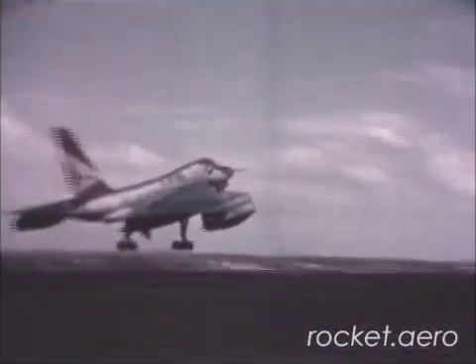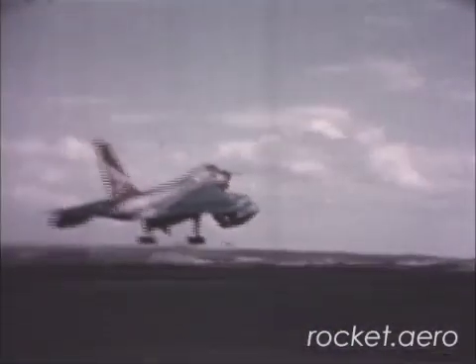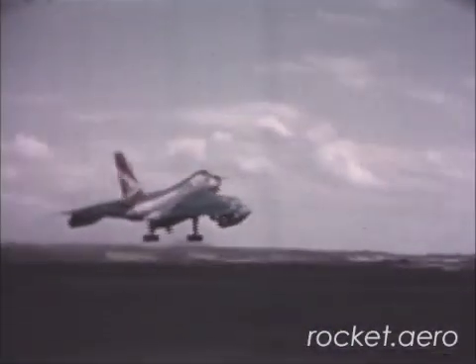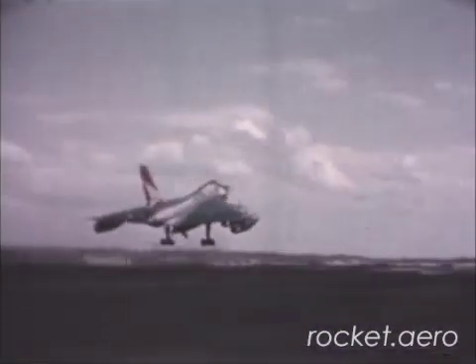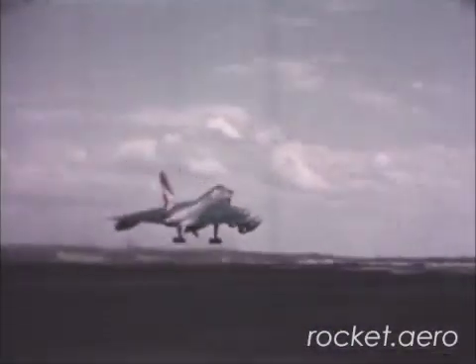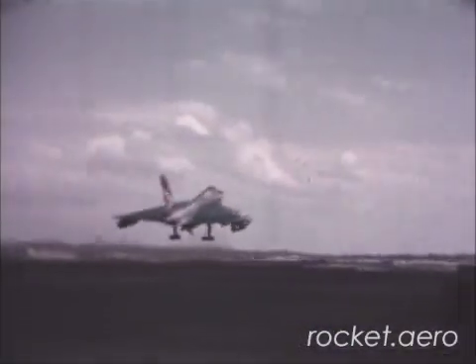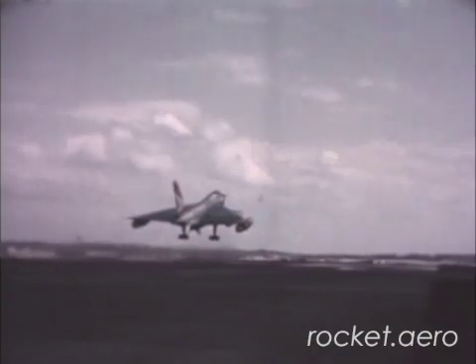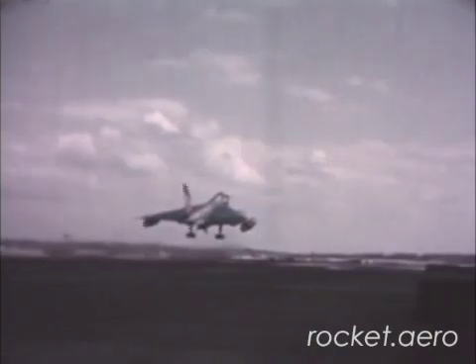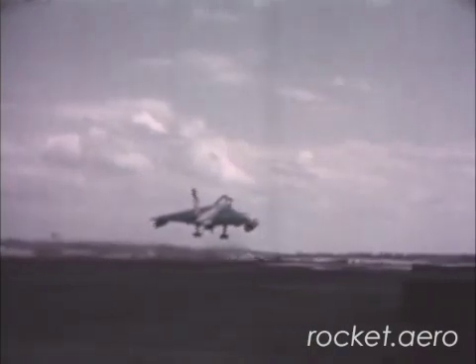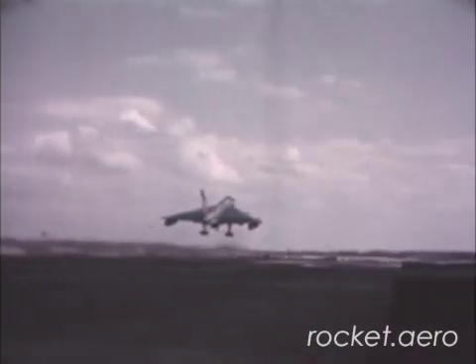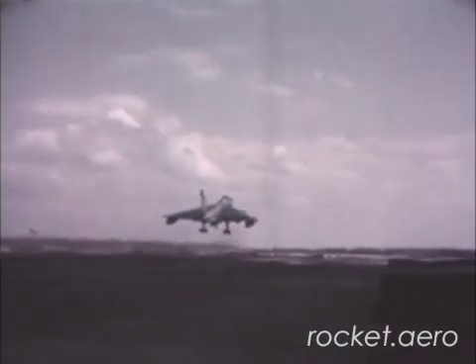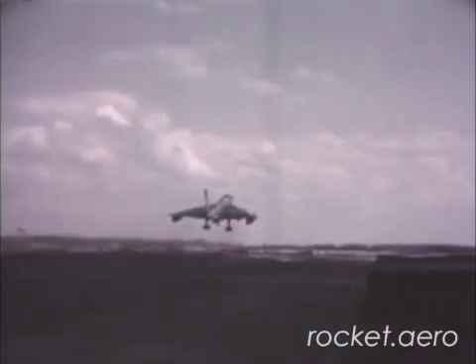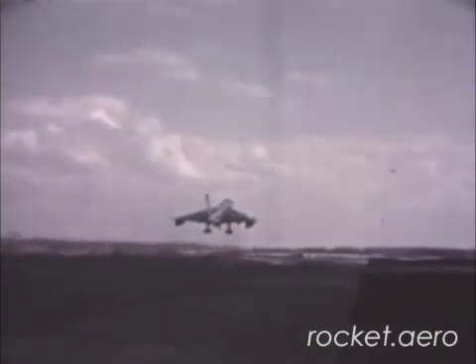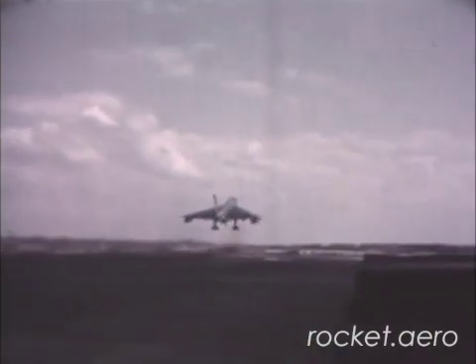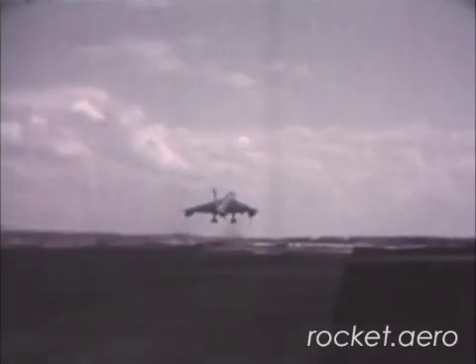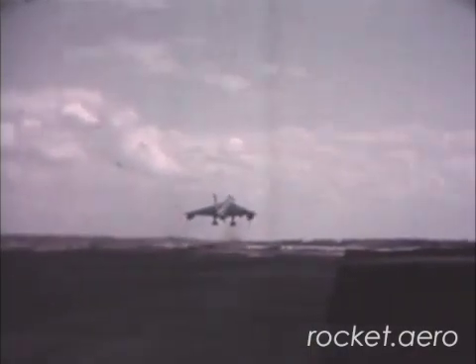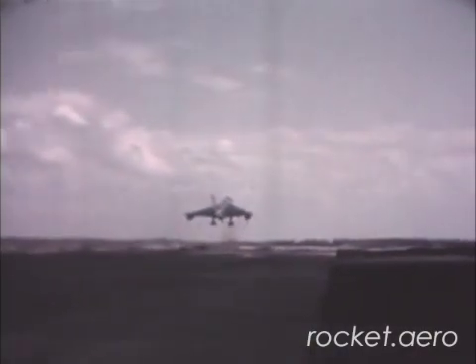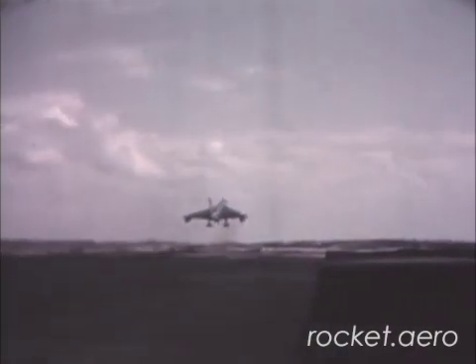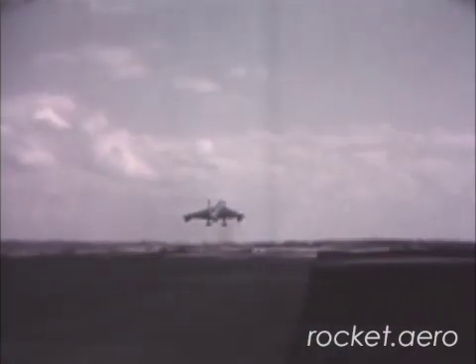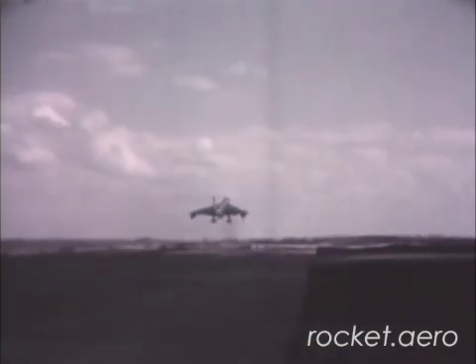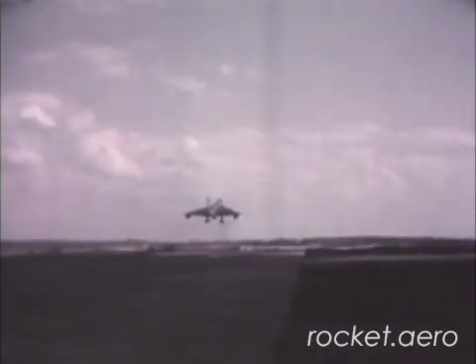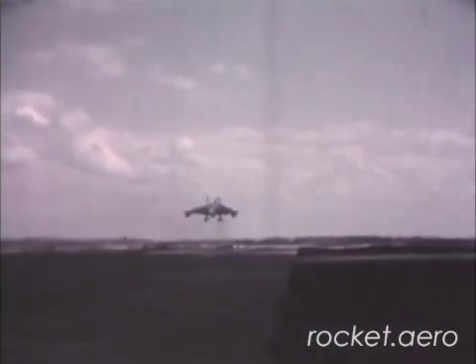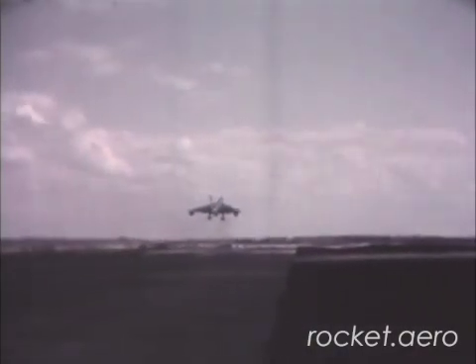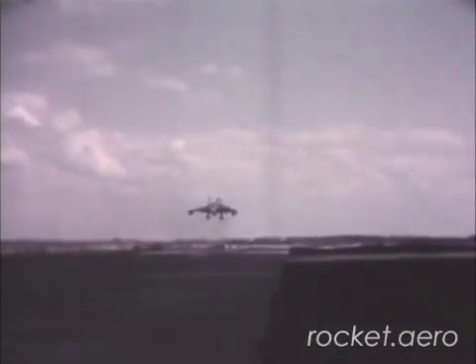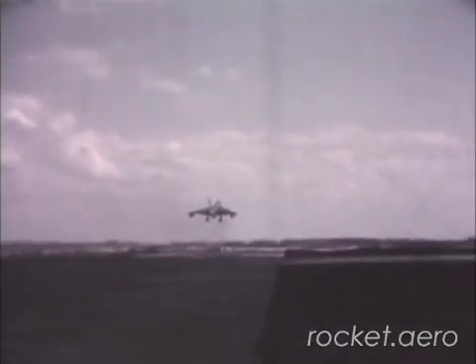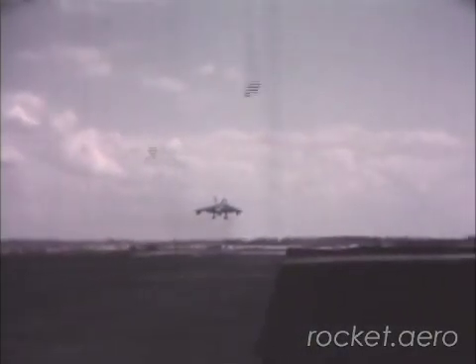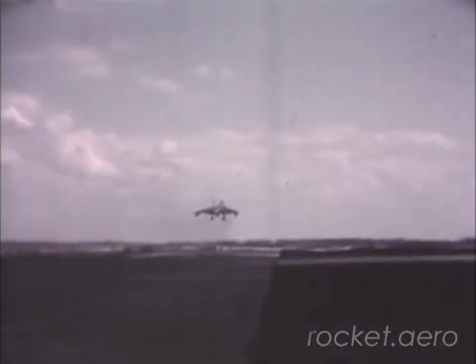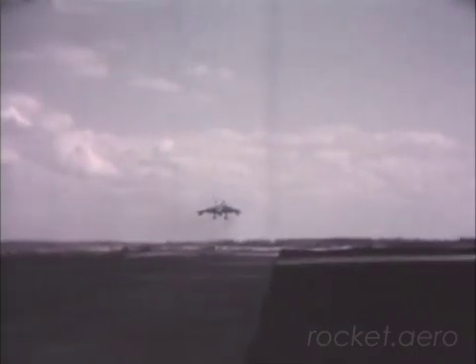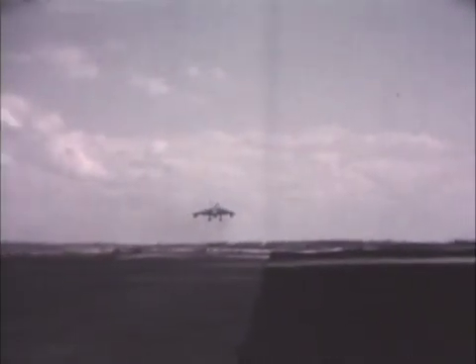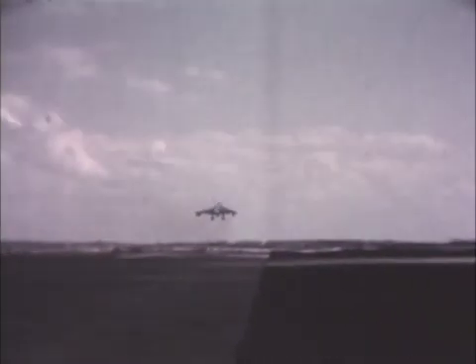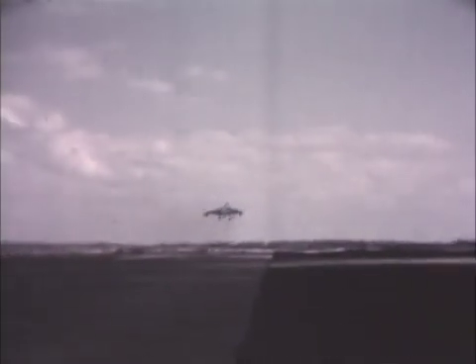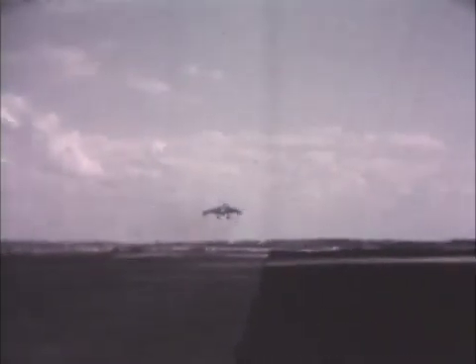Demonstrating that the B-58, America's first Mach 2 bomber, is a Hustler.